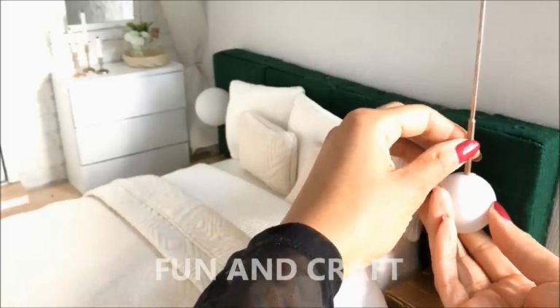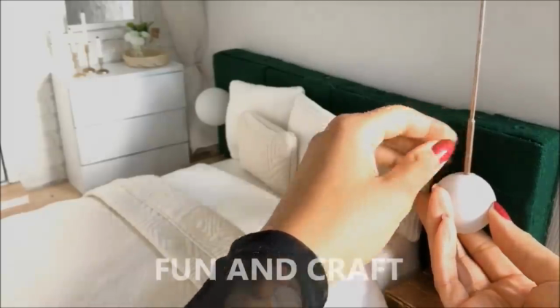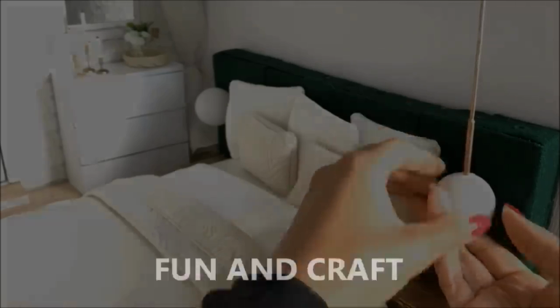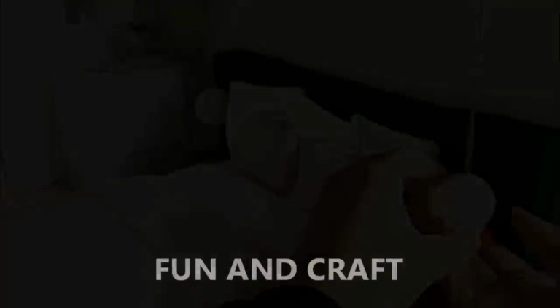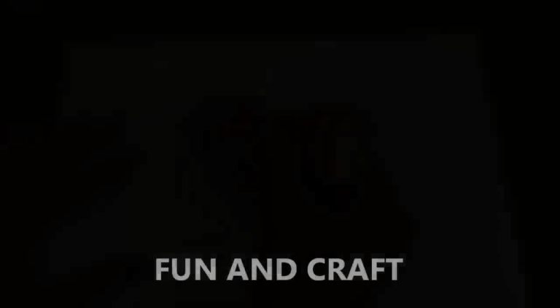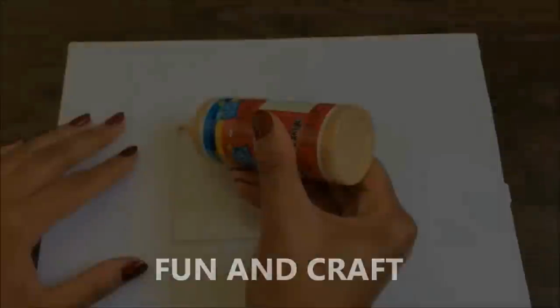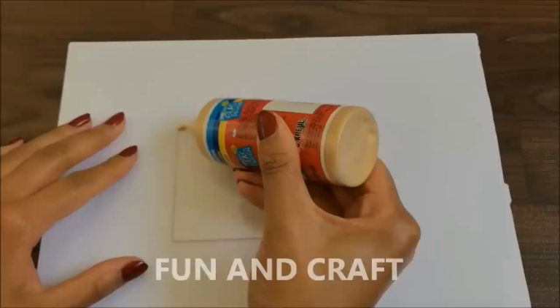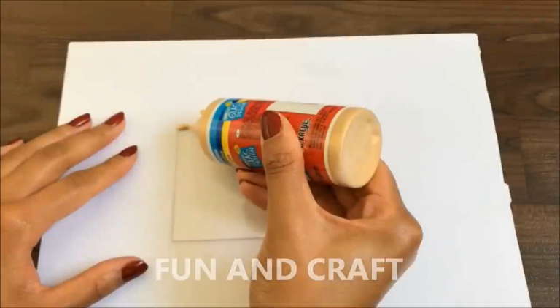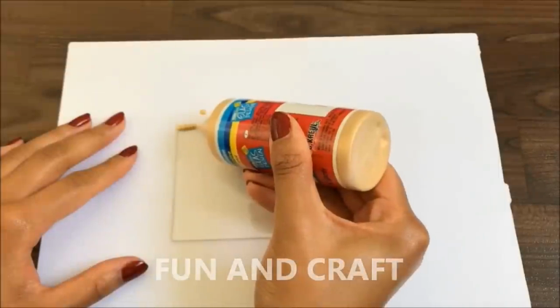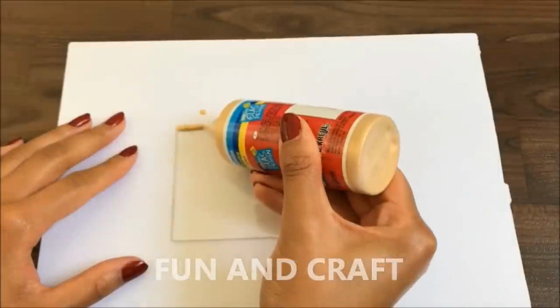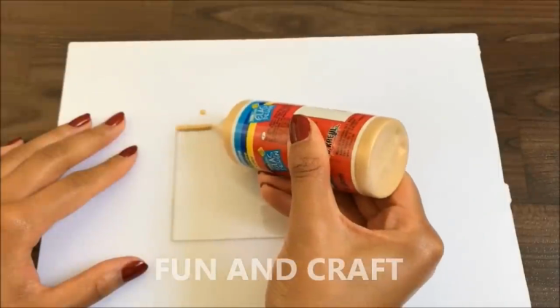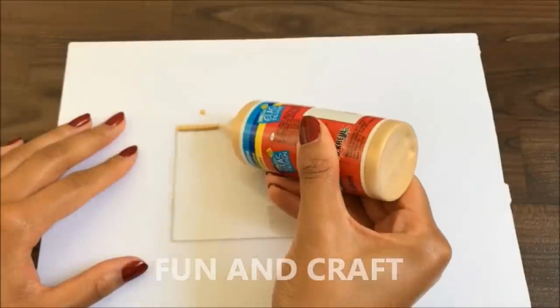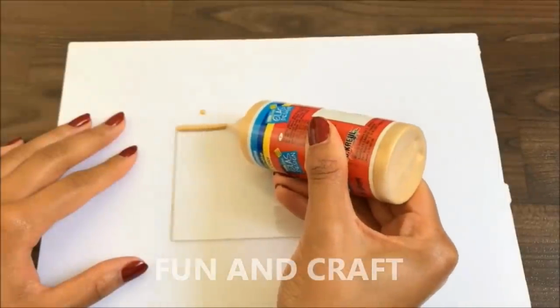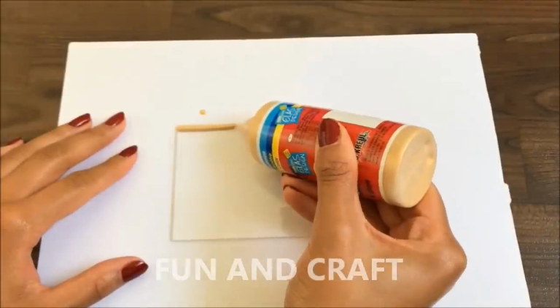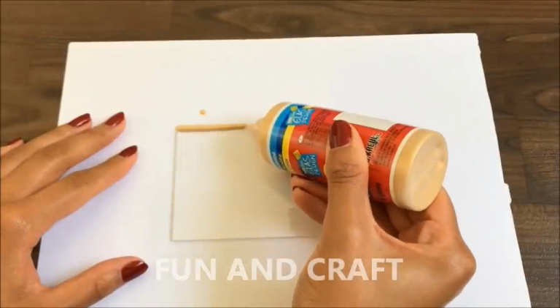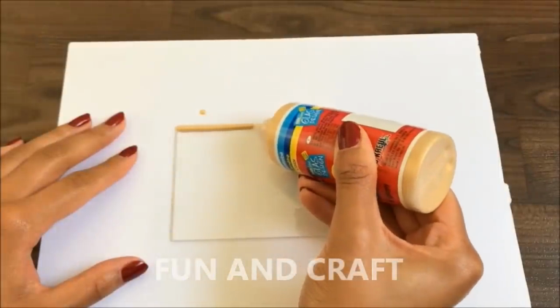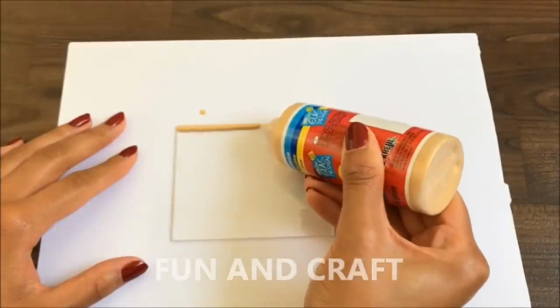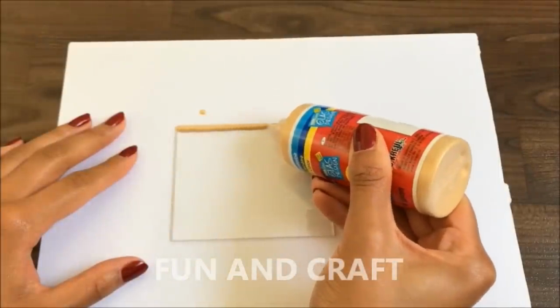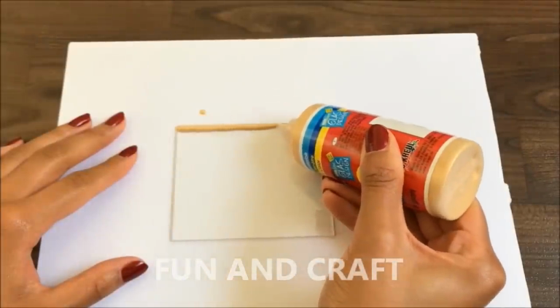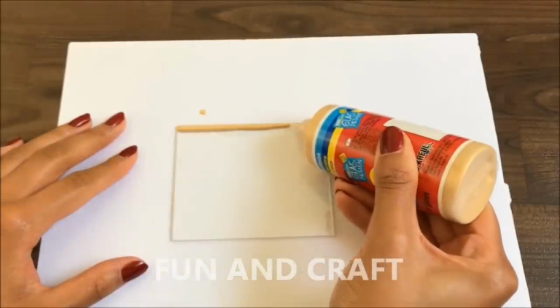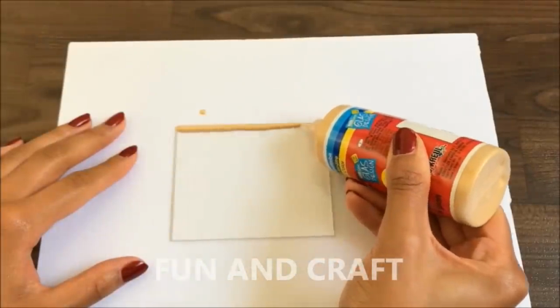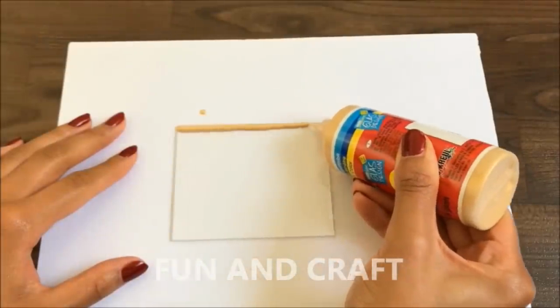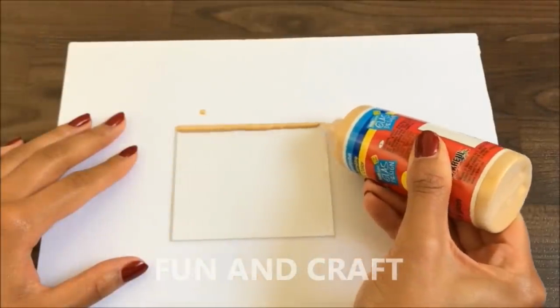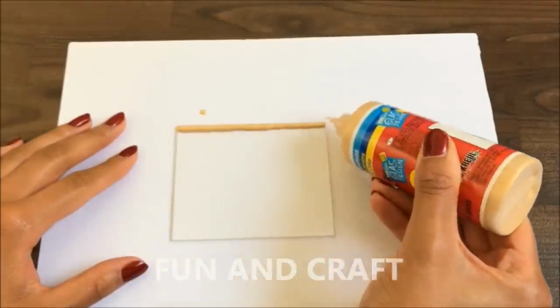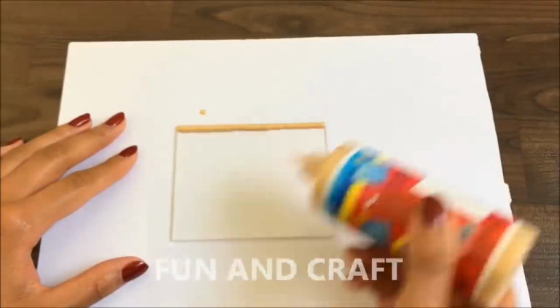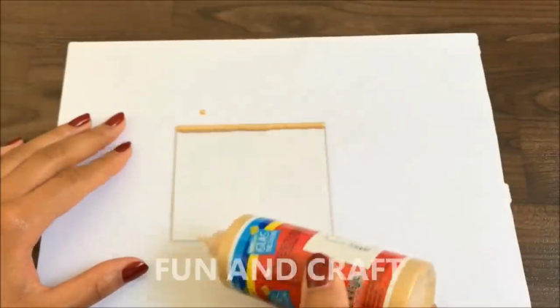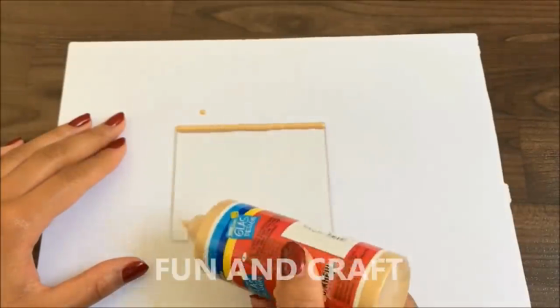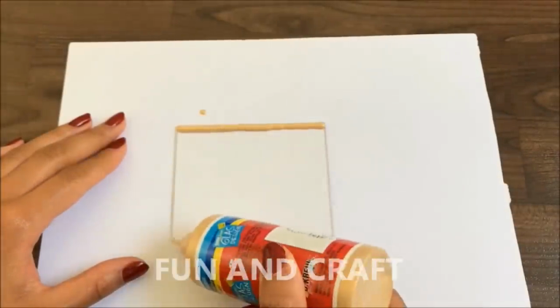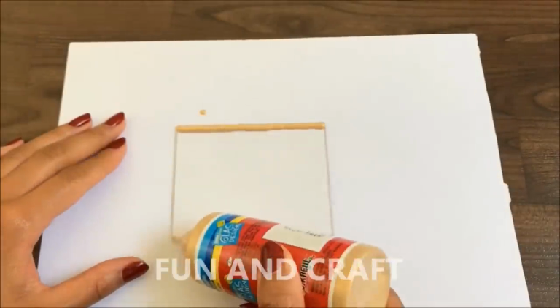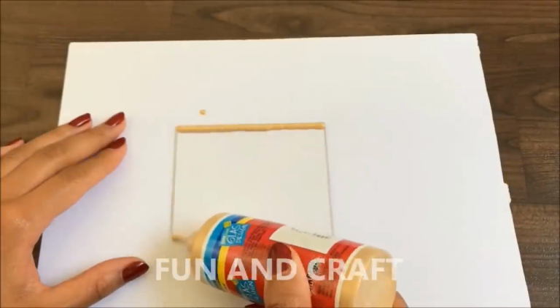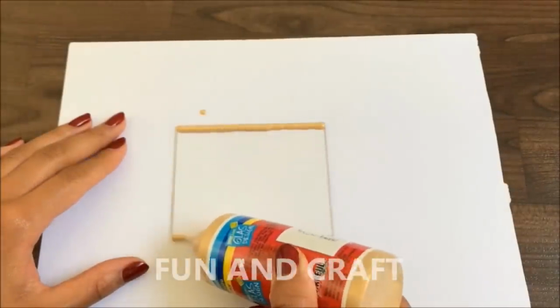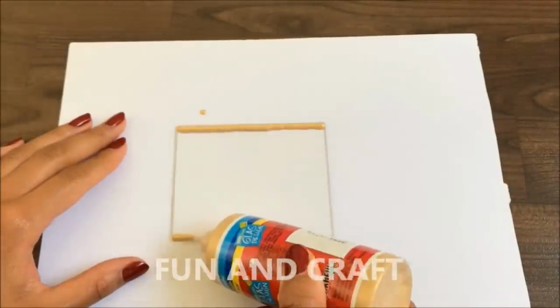Last but not least, I'm making picture frames using clear plastic sheets and window color.